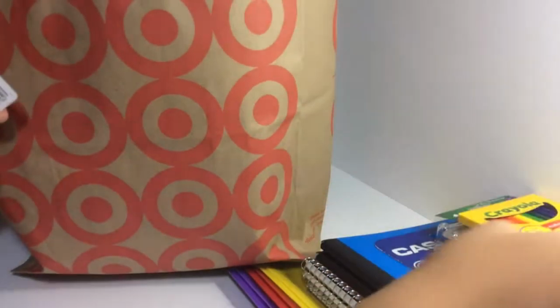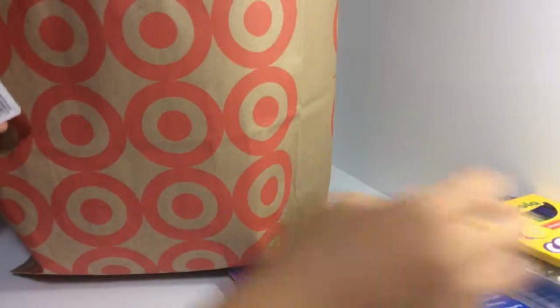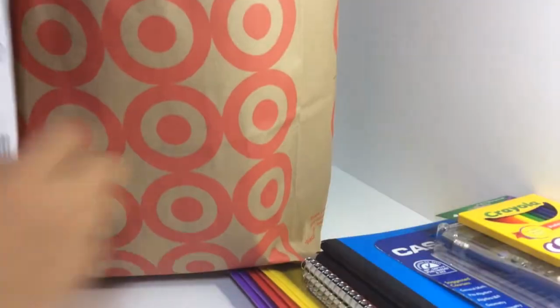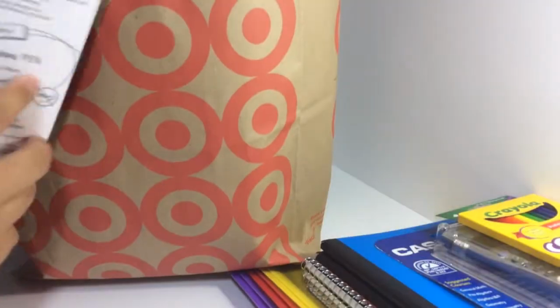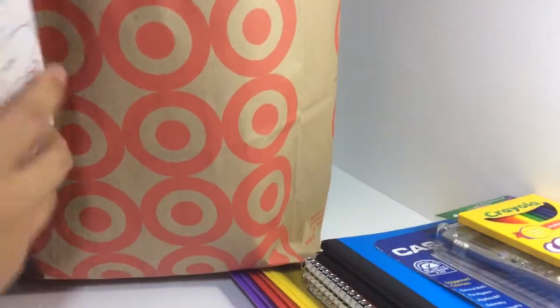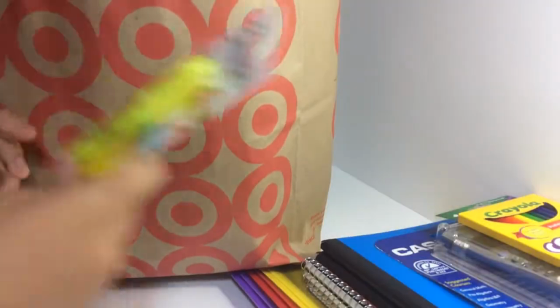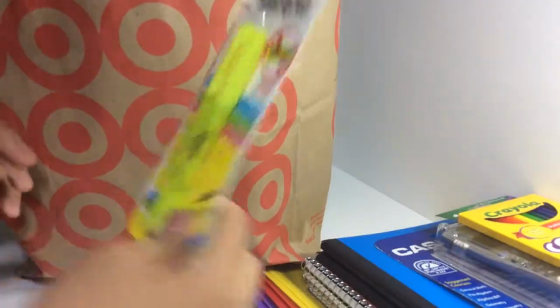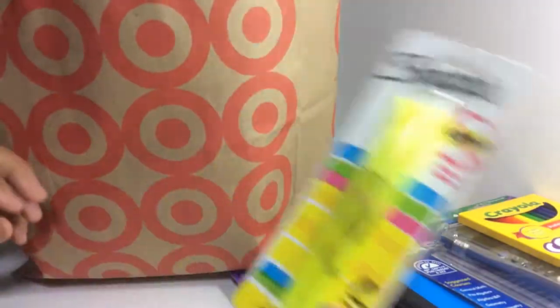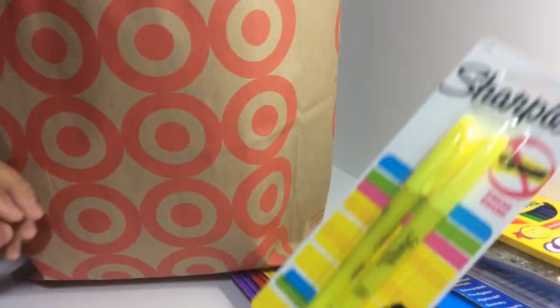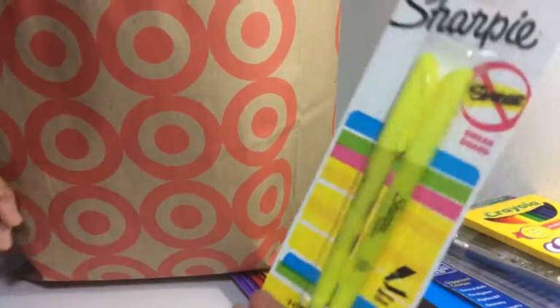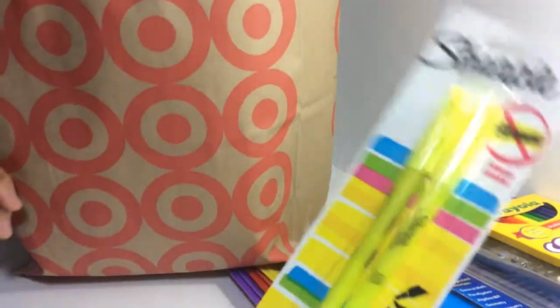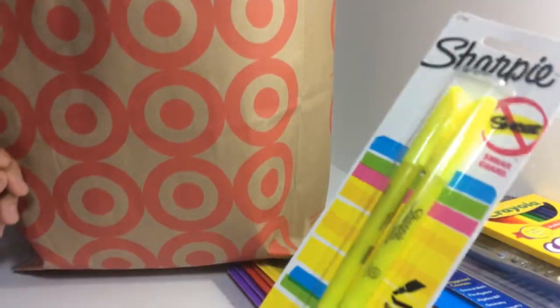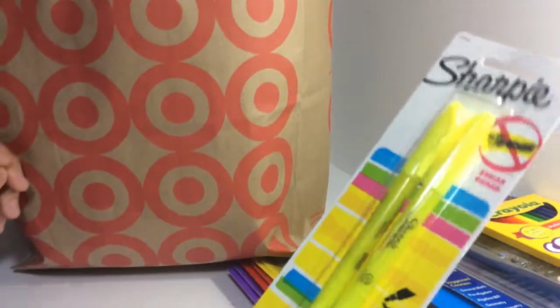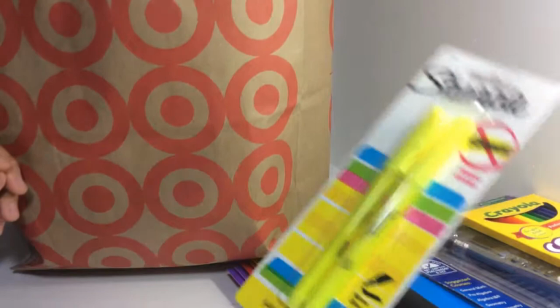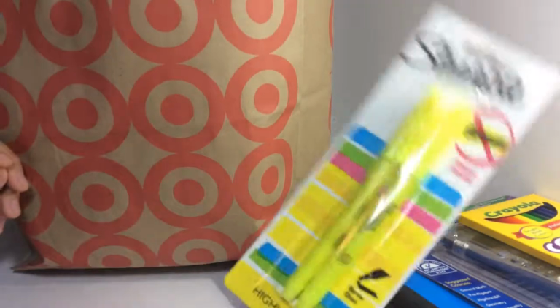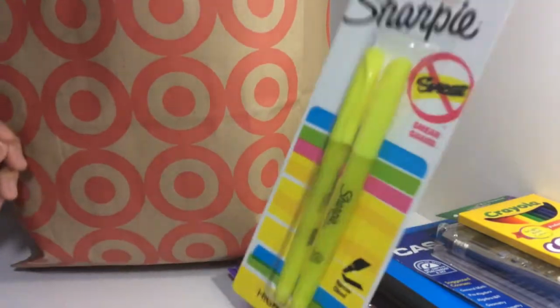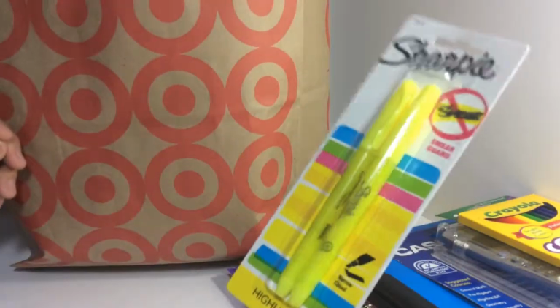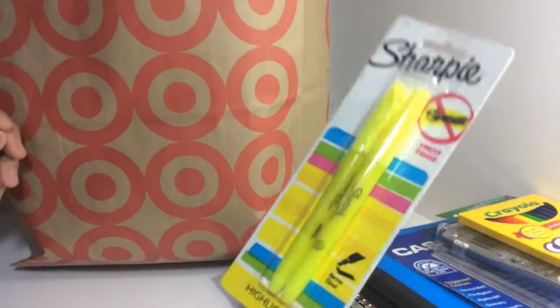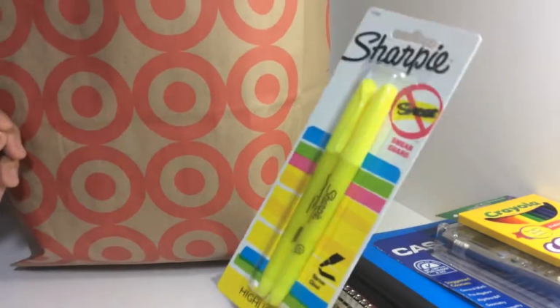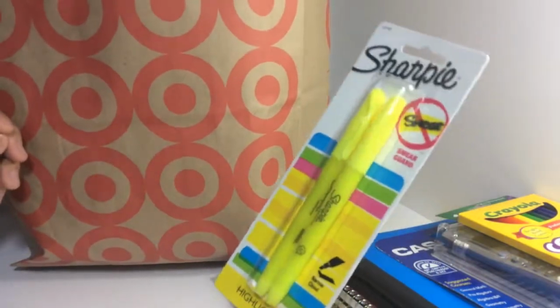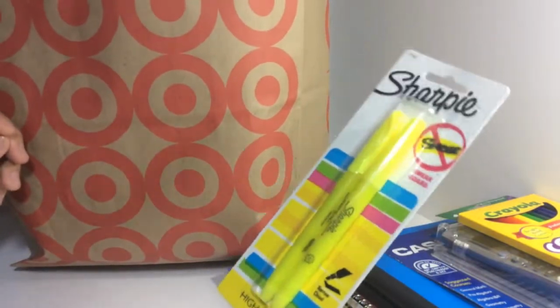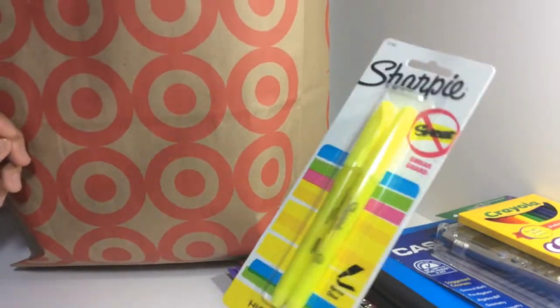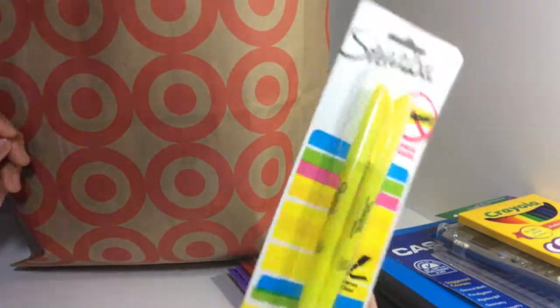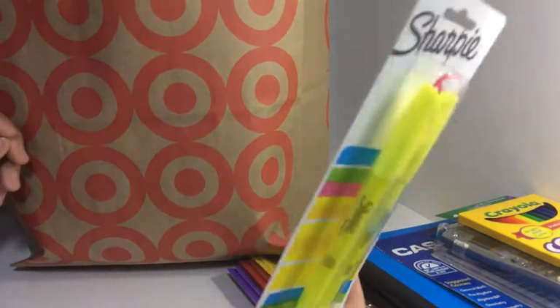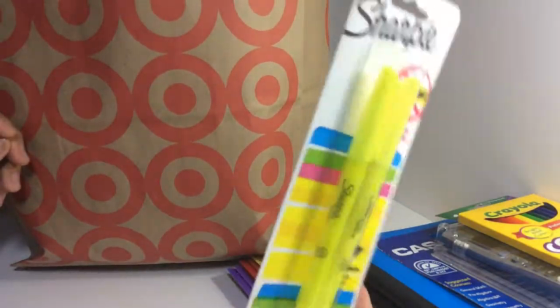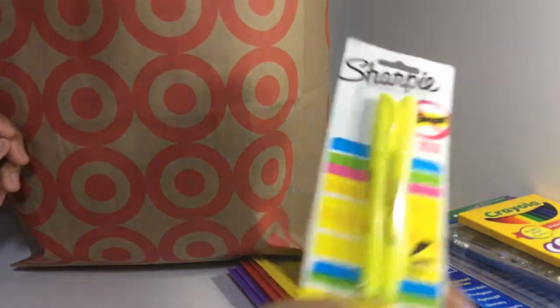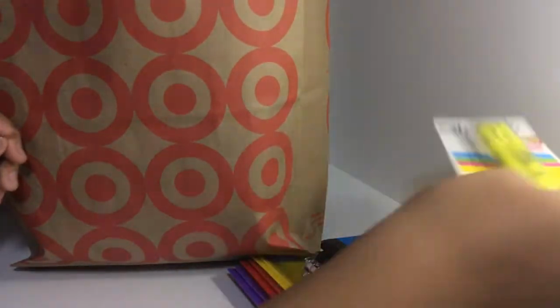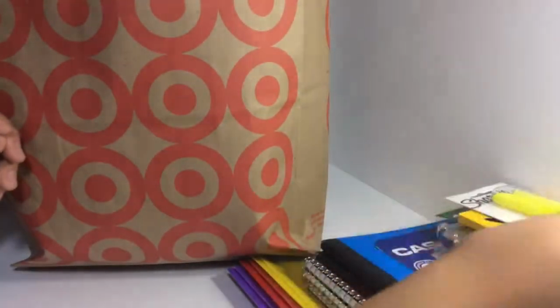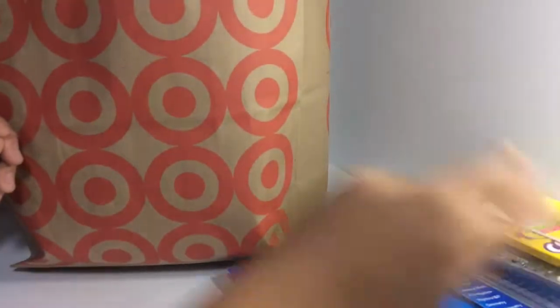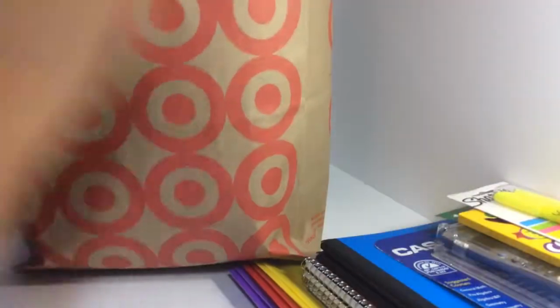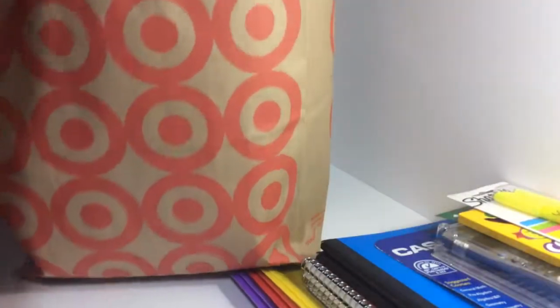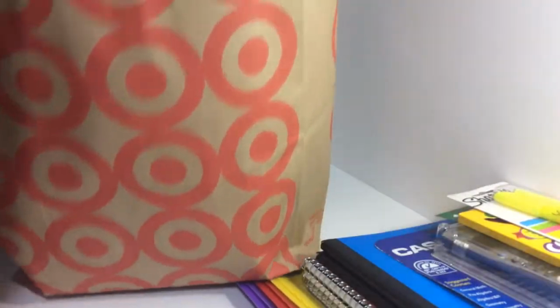I got some colored pencils for my geometry class — I'm taking geometry in 10th grade because I failed algebra in eighth grade. I also got some highlighters for algebra.